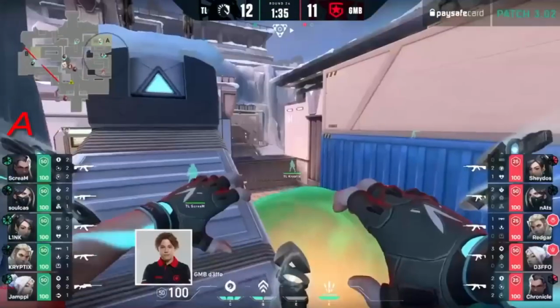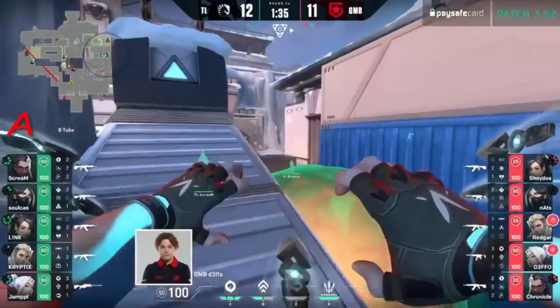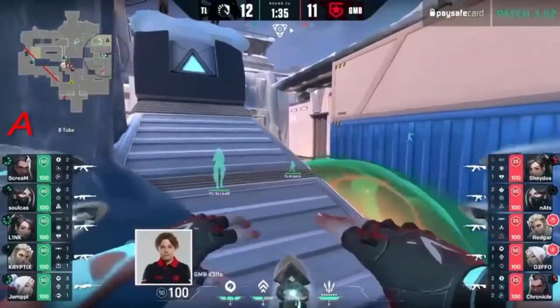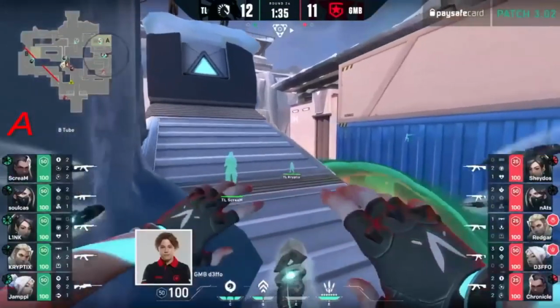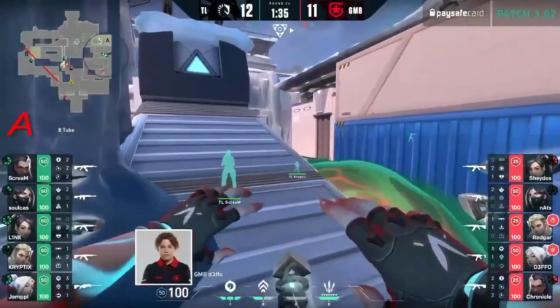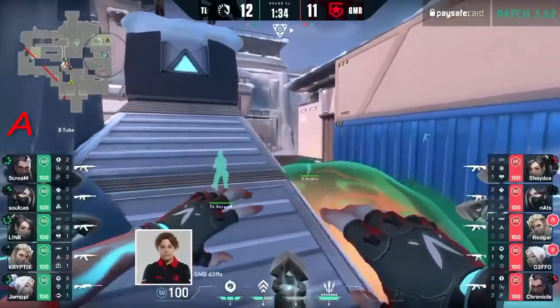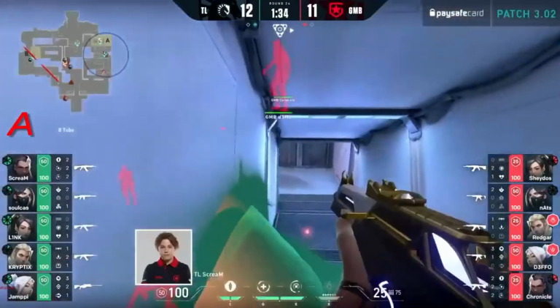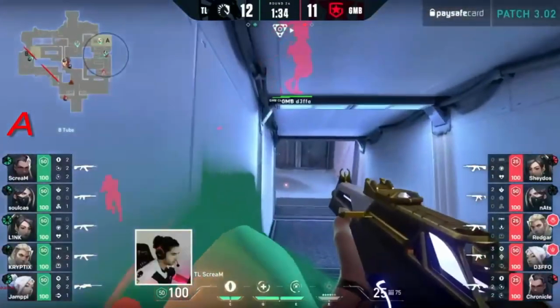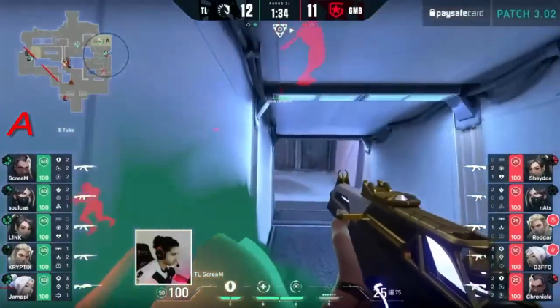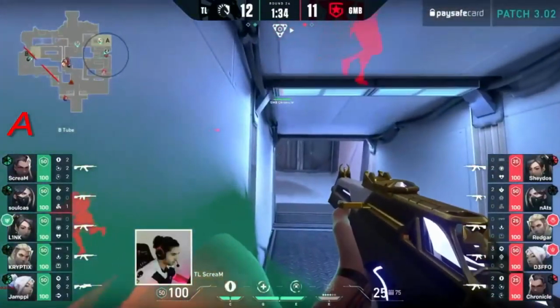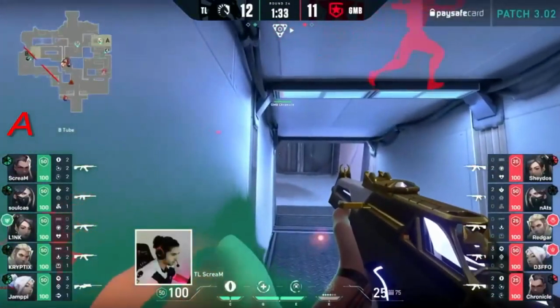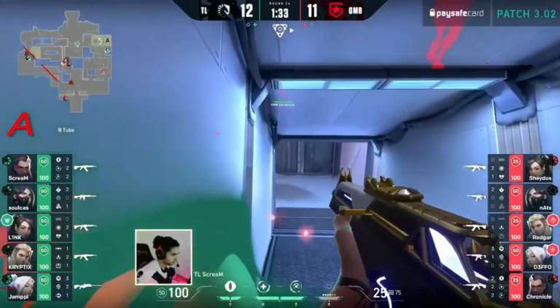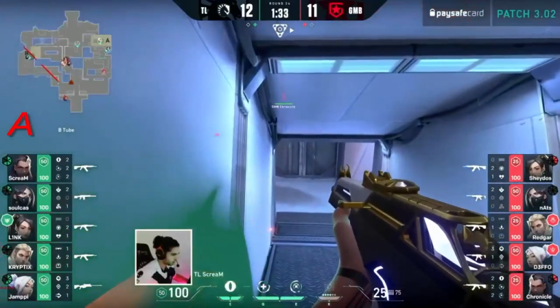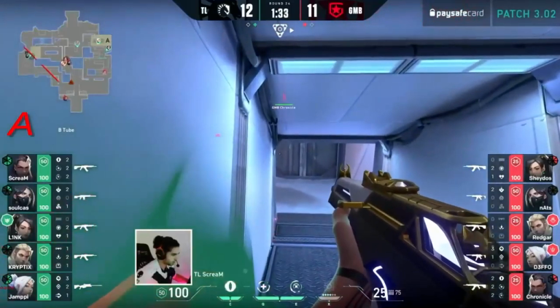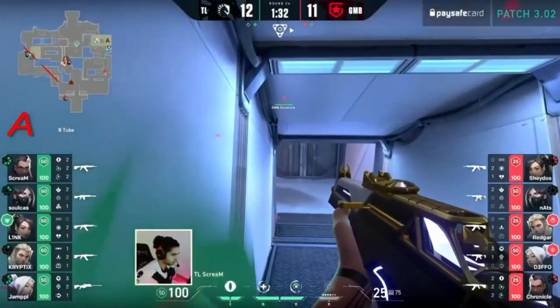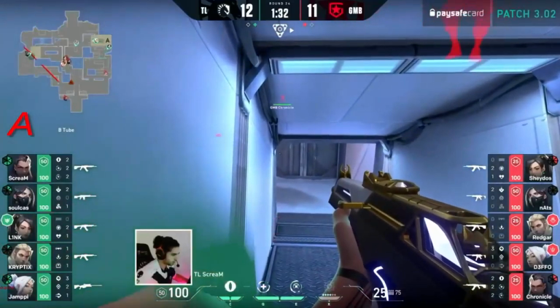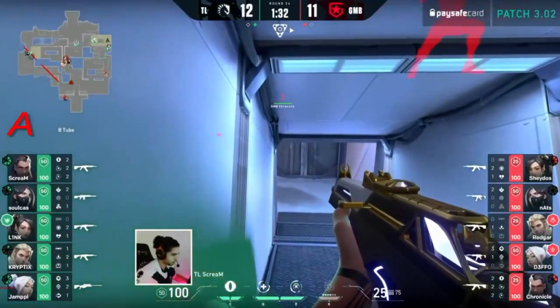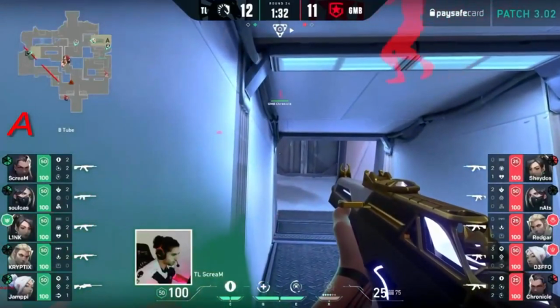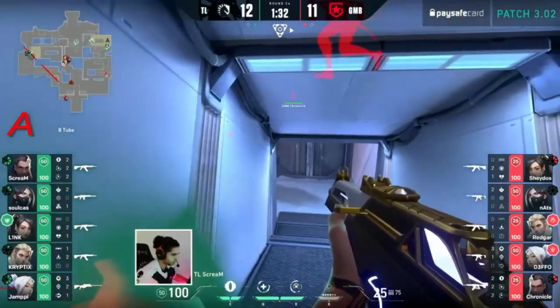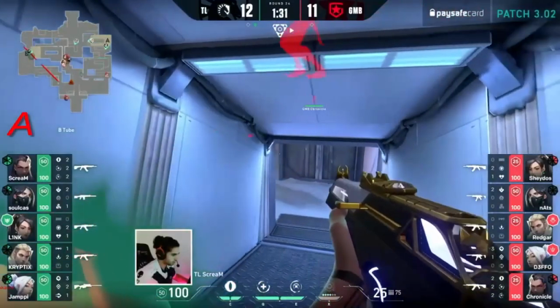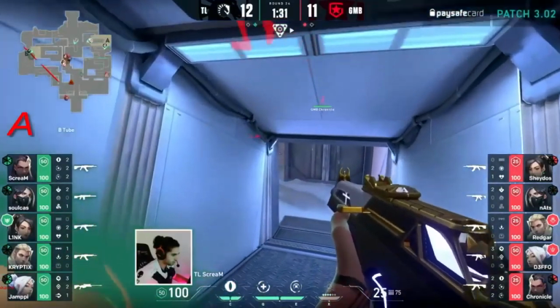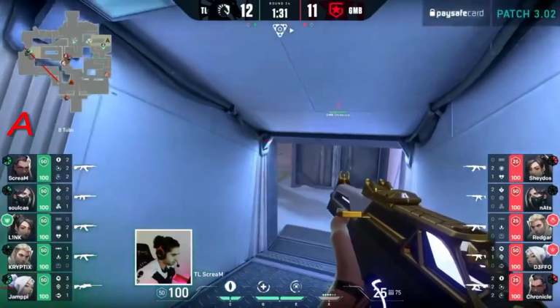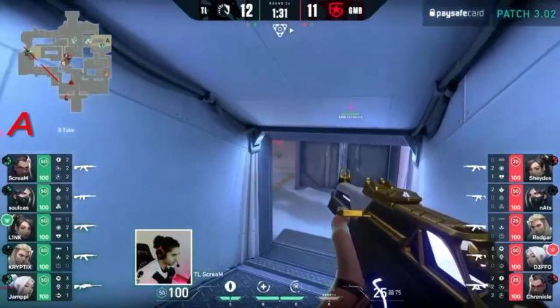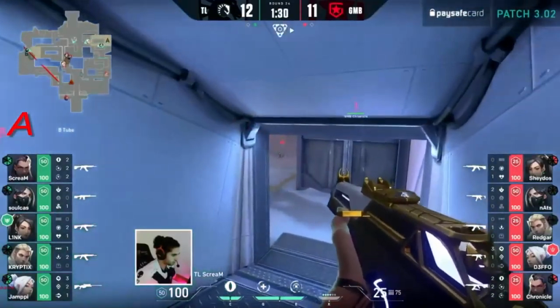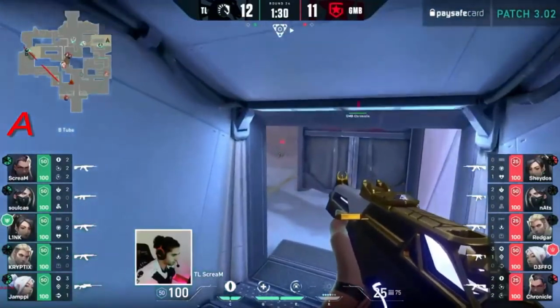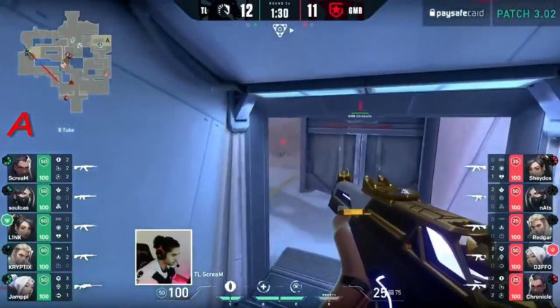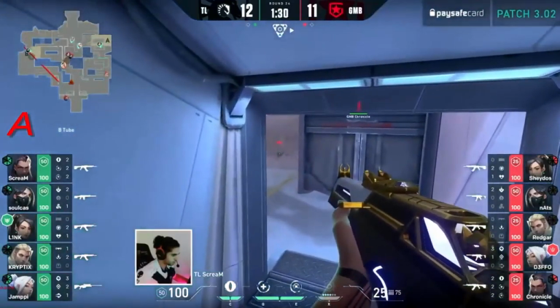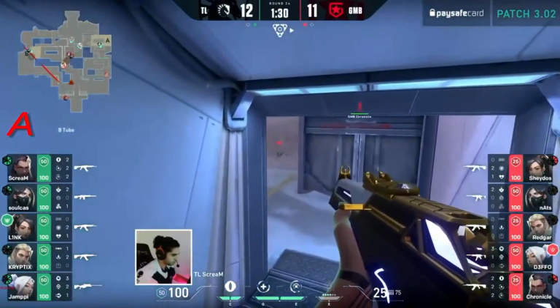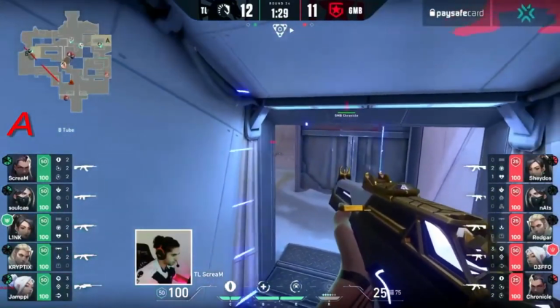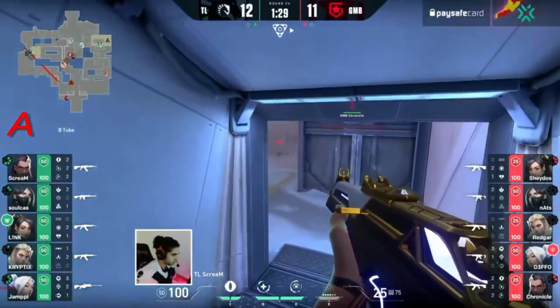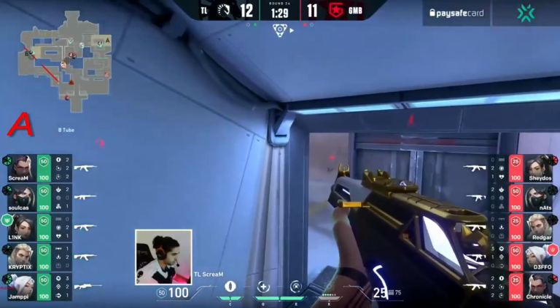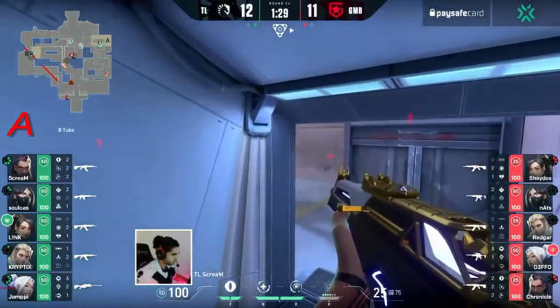Redgar is on 20 health to make this clutch happen — he delivers the first headshot, and now tries to reposition up the rope, but the shots will not land. Sulcus finding the round for Team Liquid.